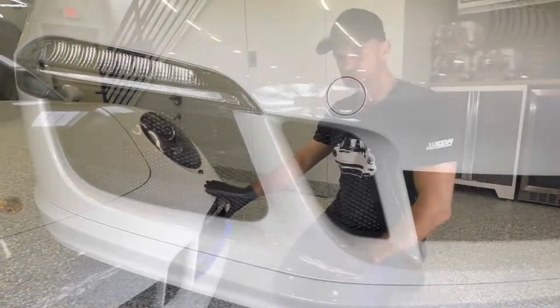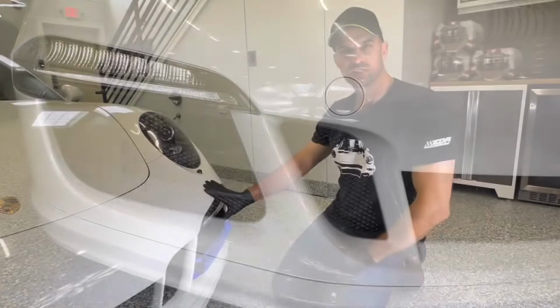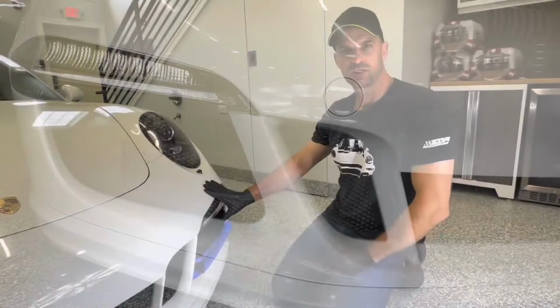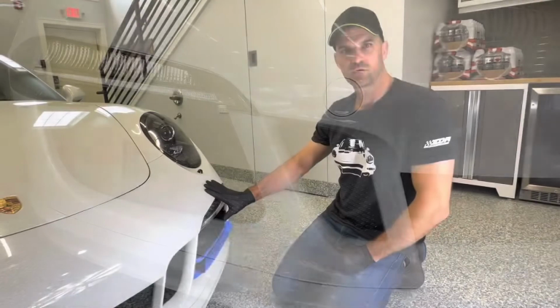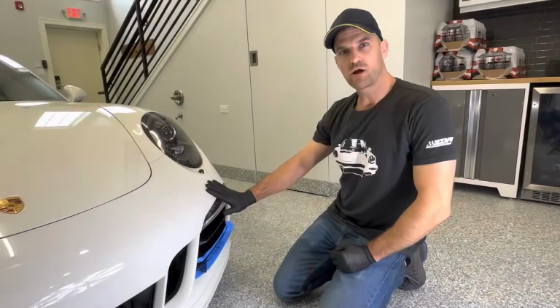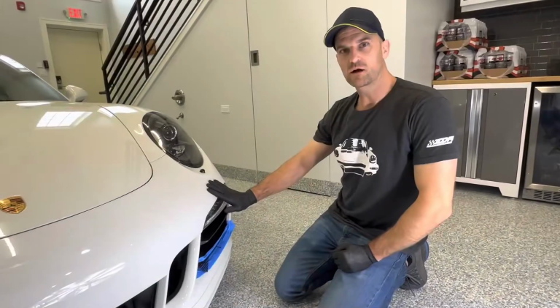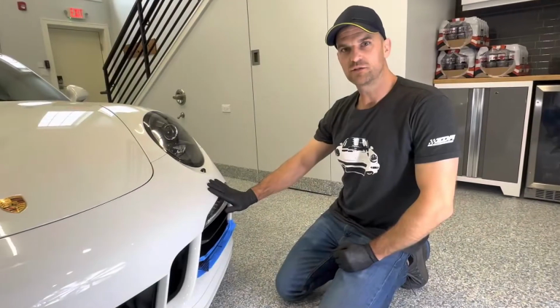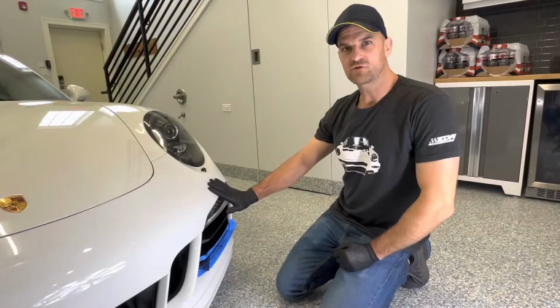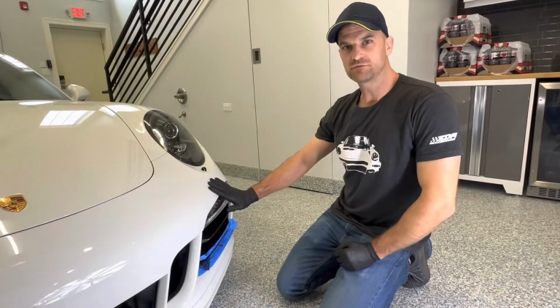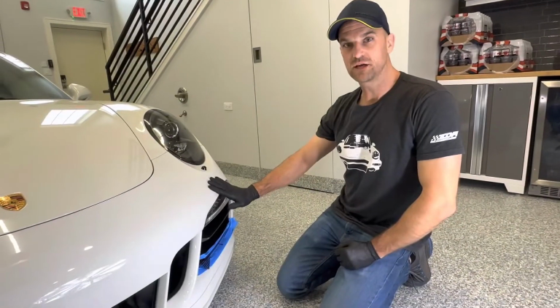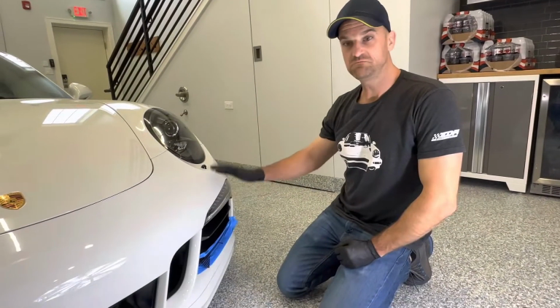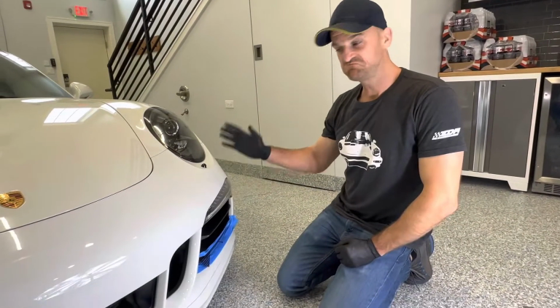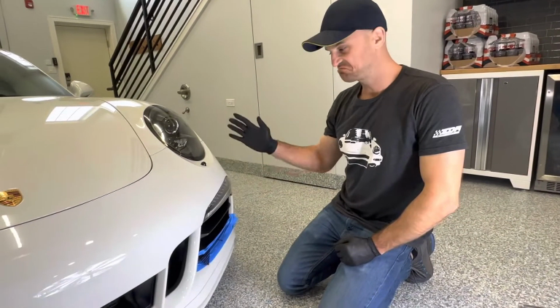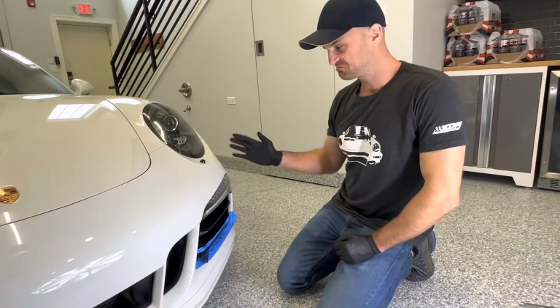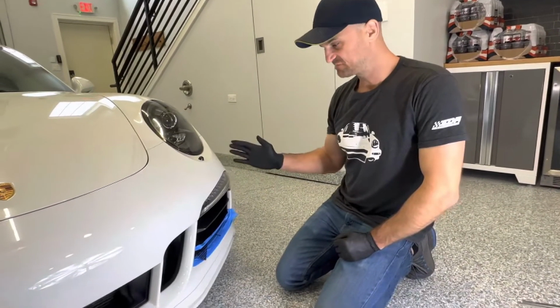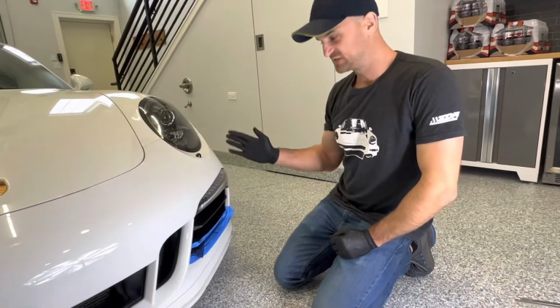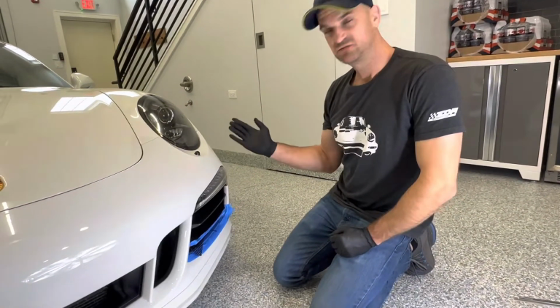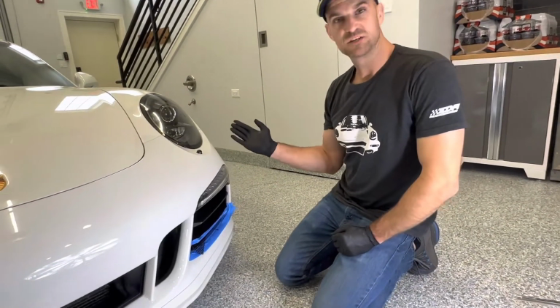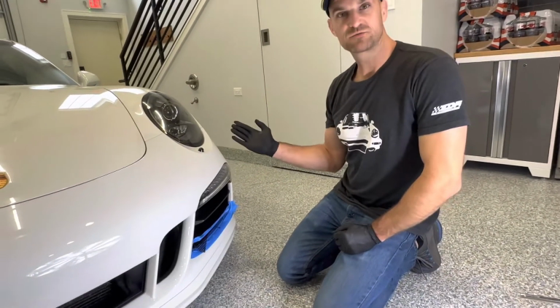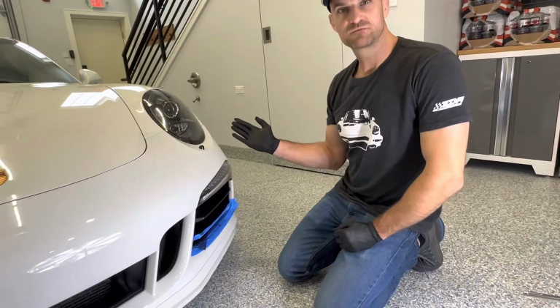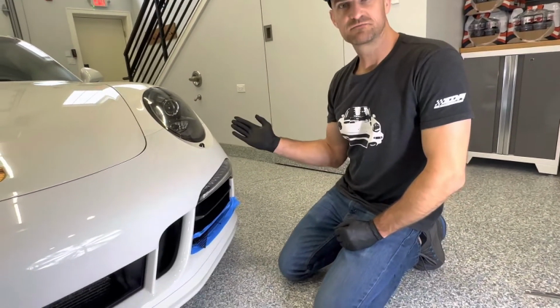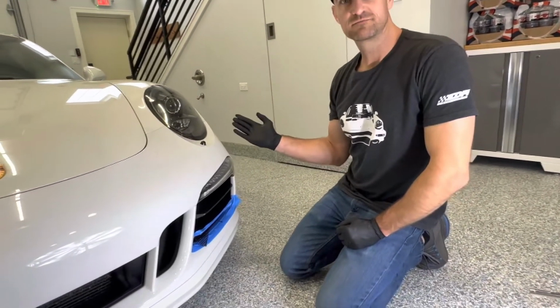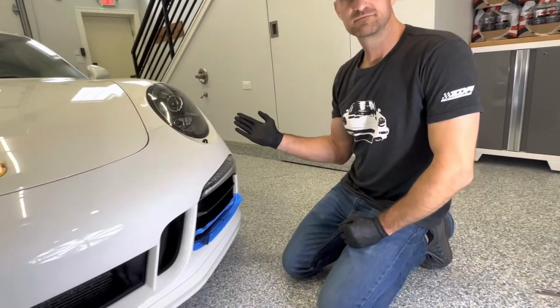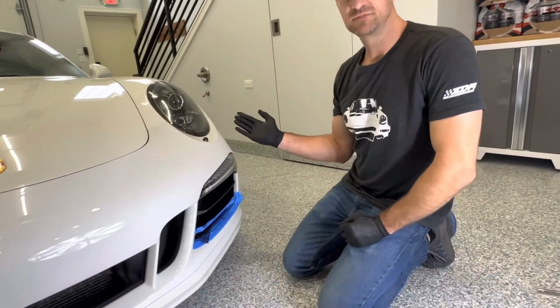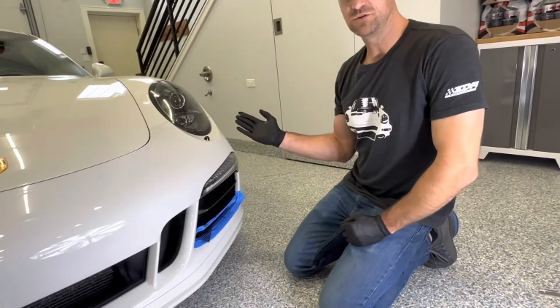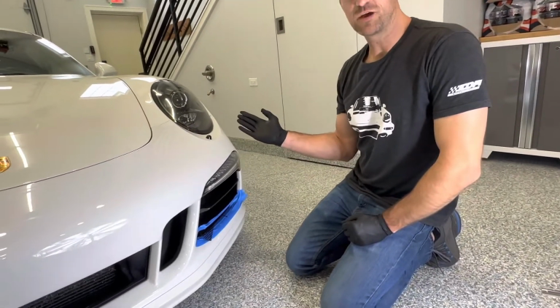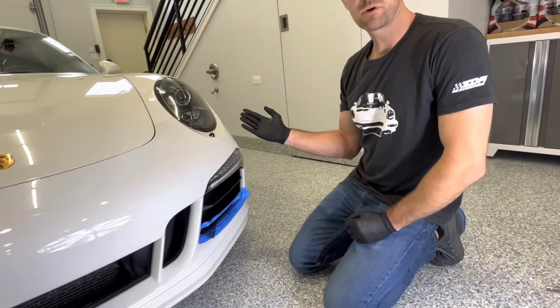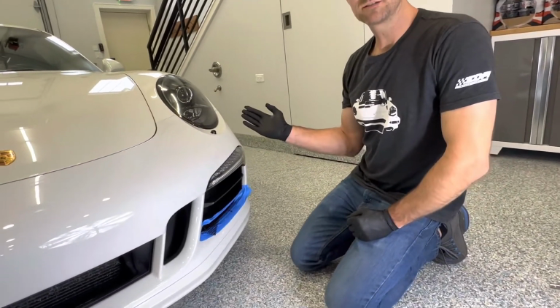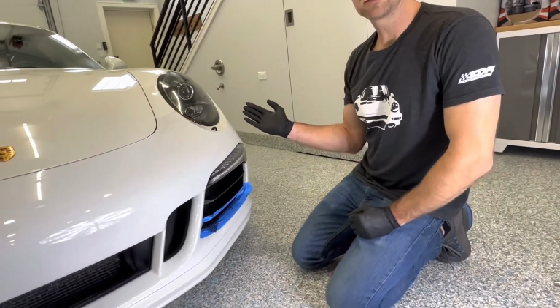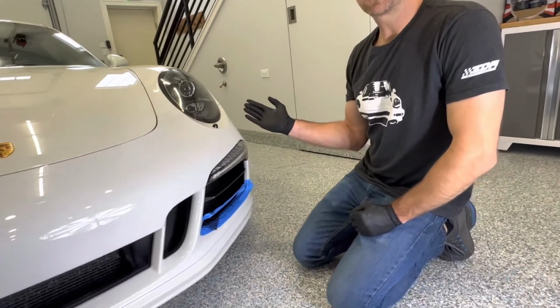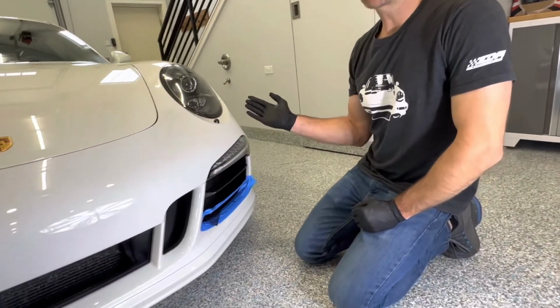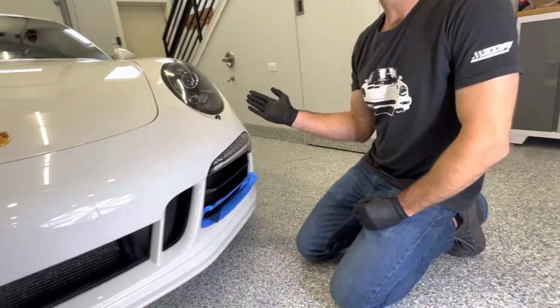Here we are on the driver's side — just do that process one more time.